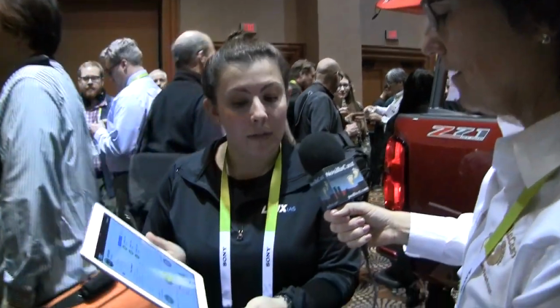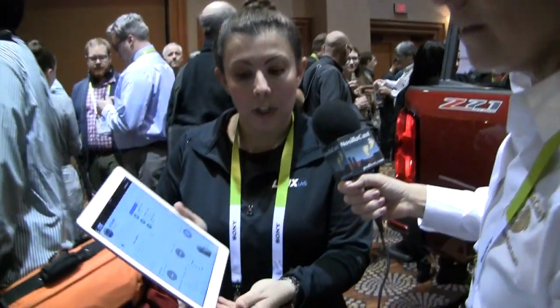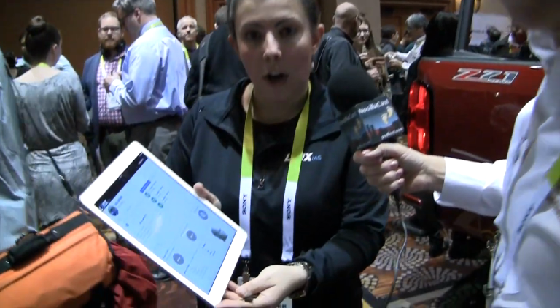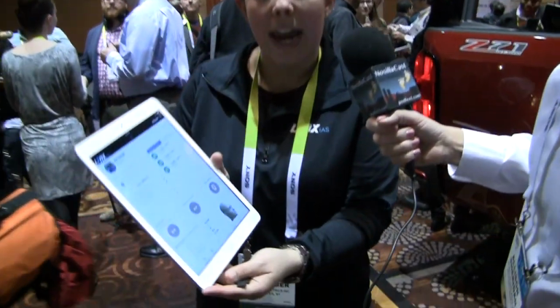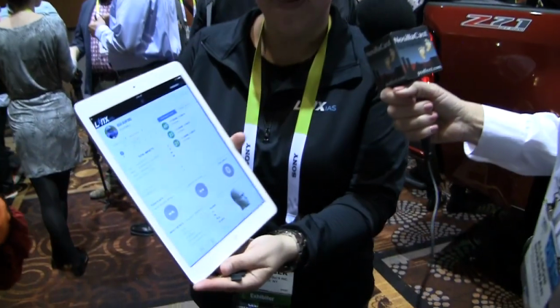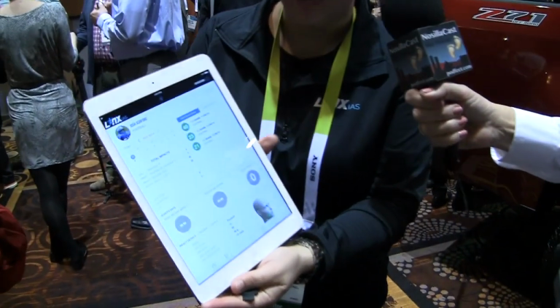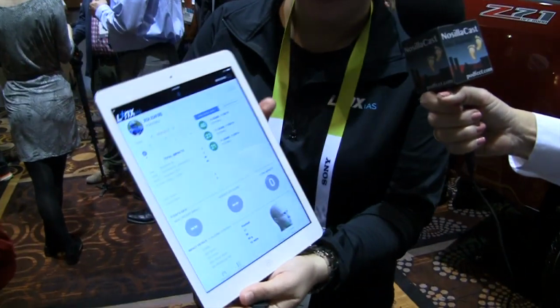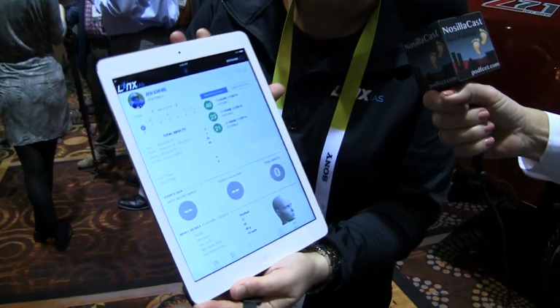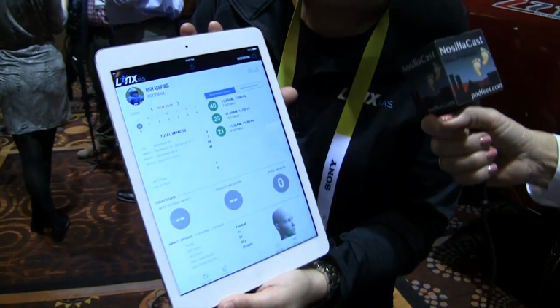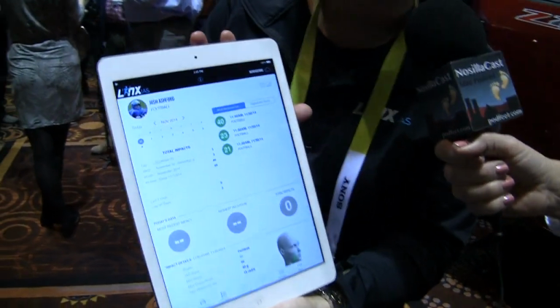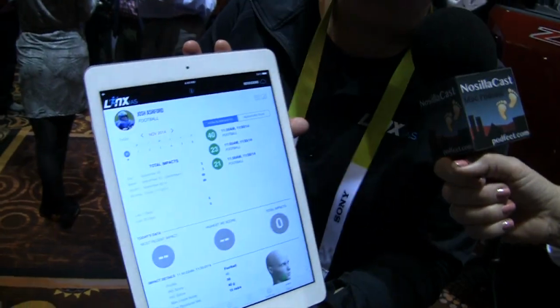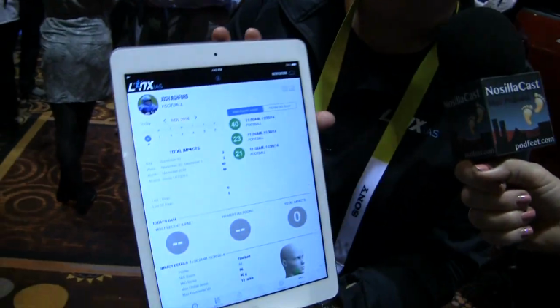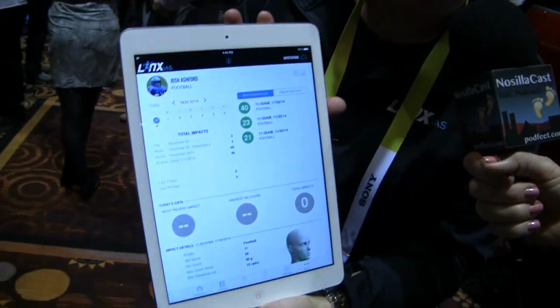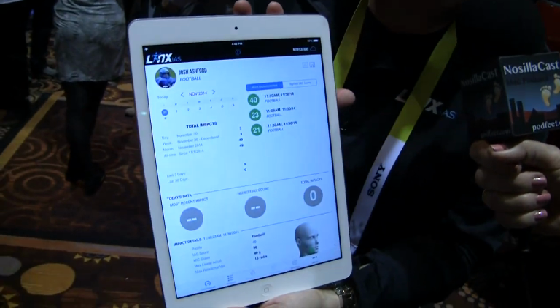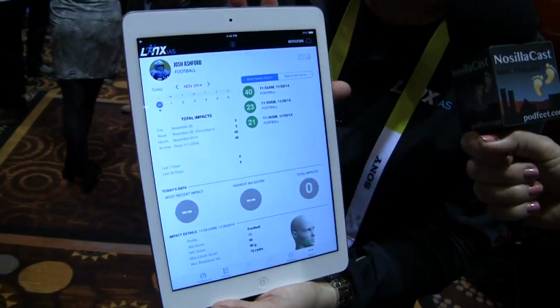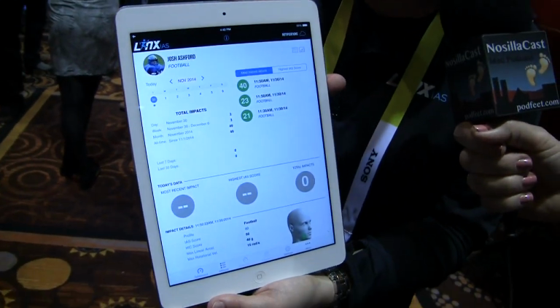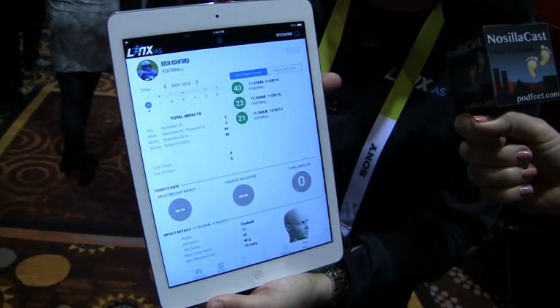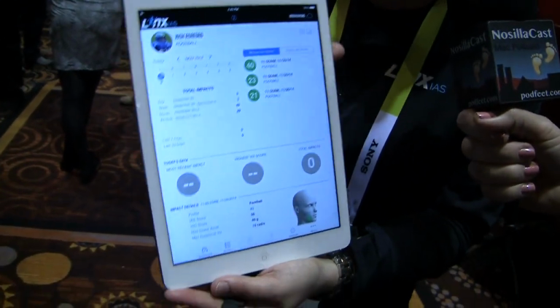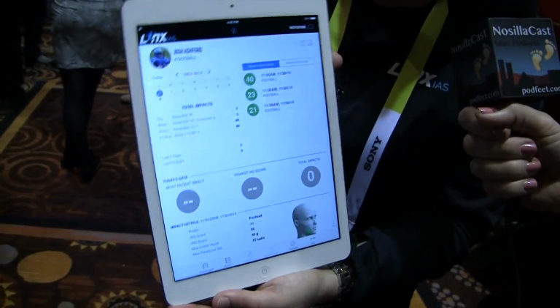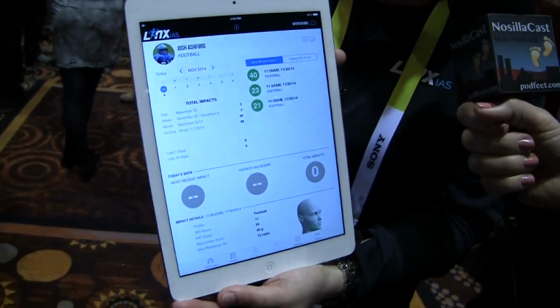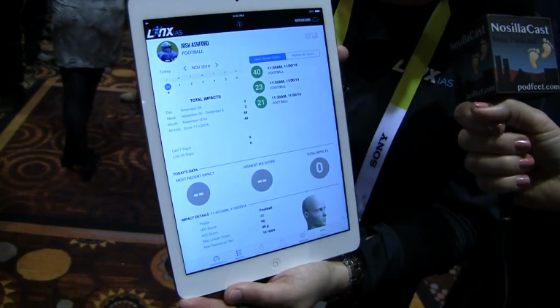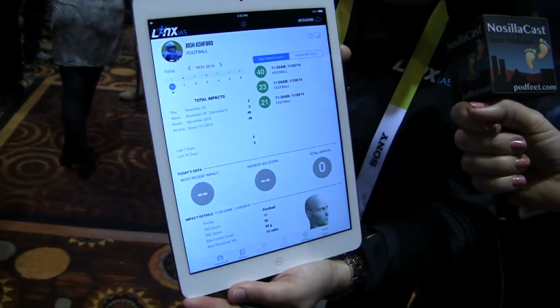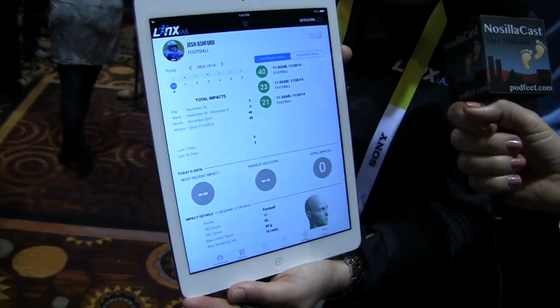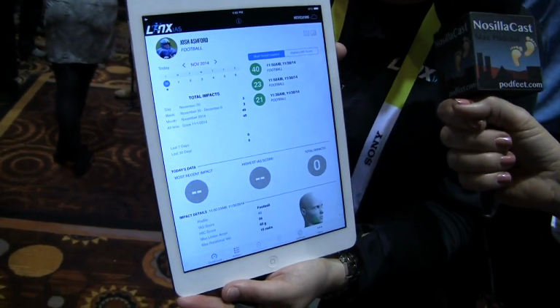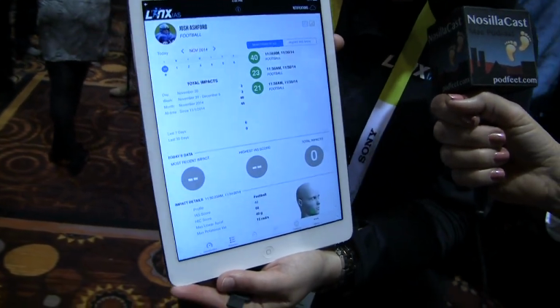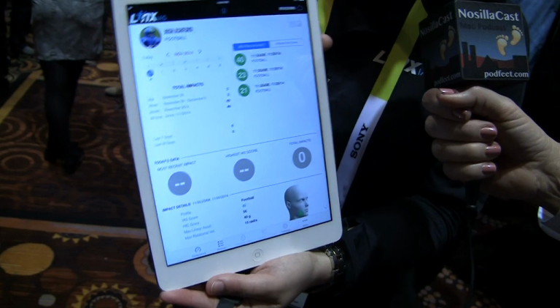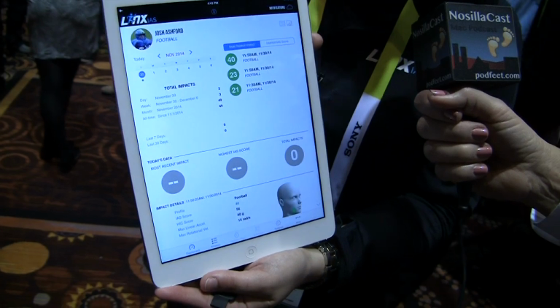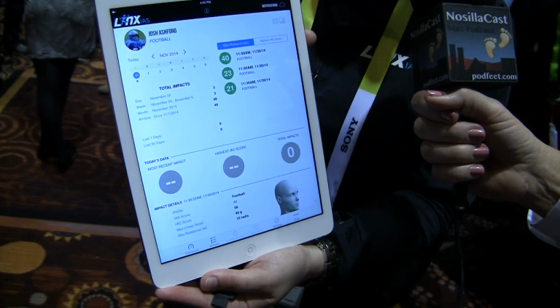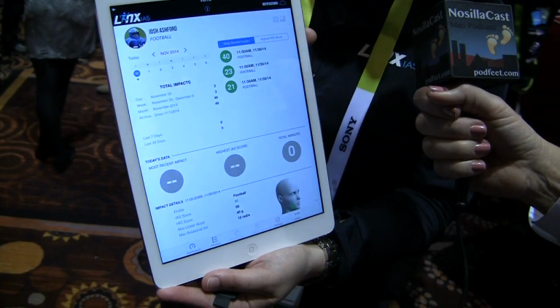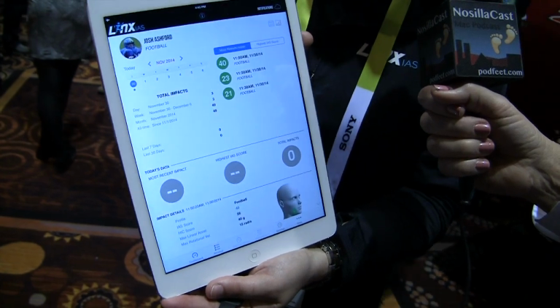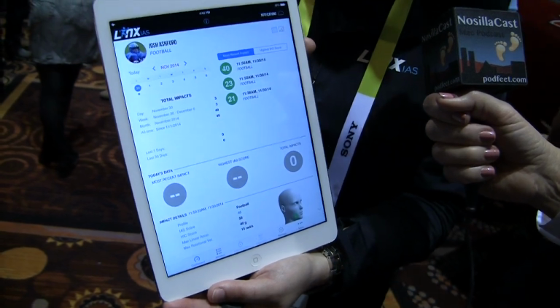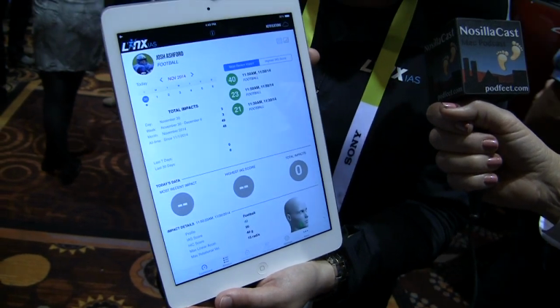So a parent, a coach, or an athletic trainer can get real-time feedback on the athlete on the field.